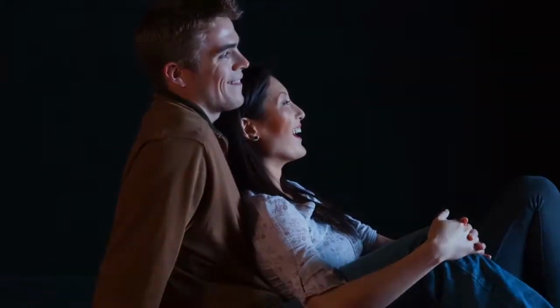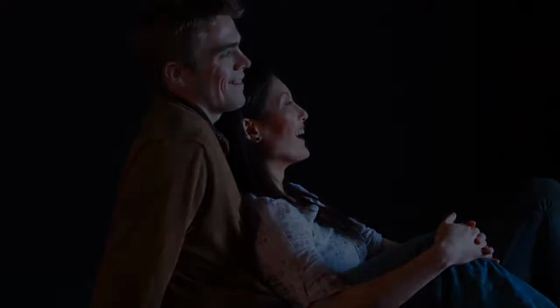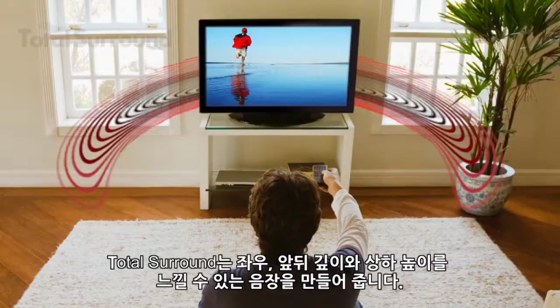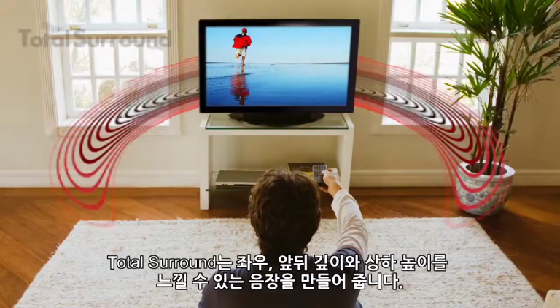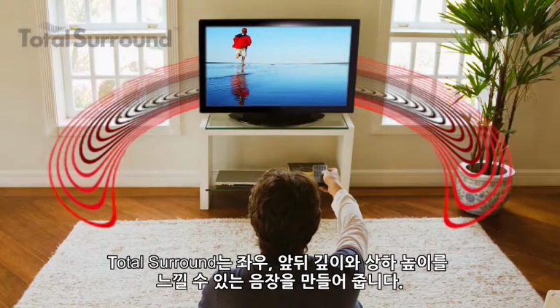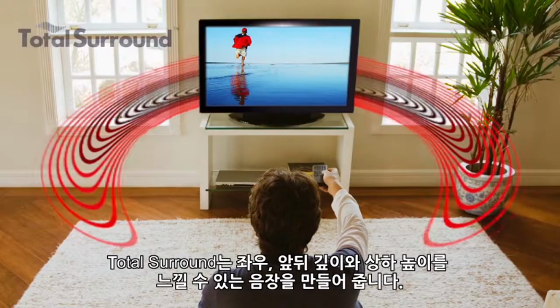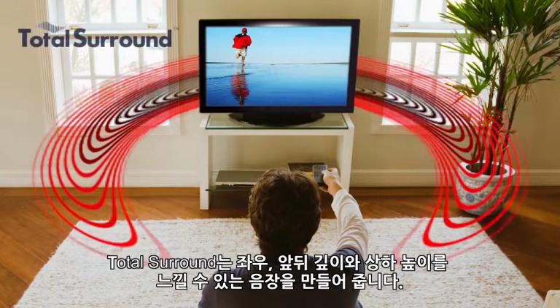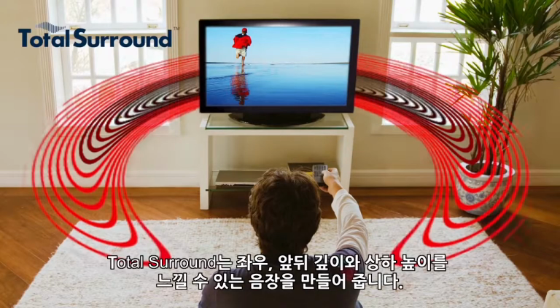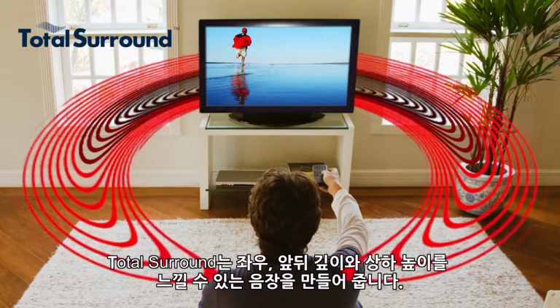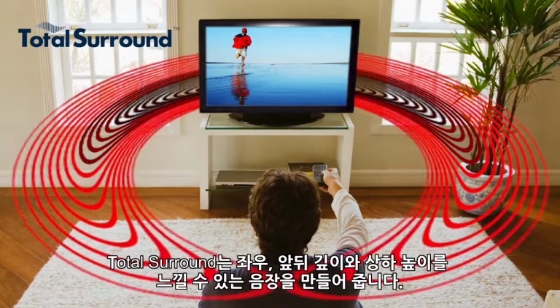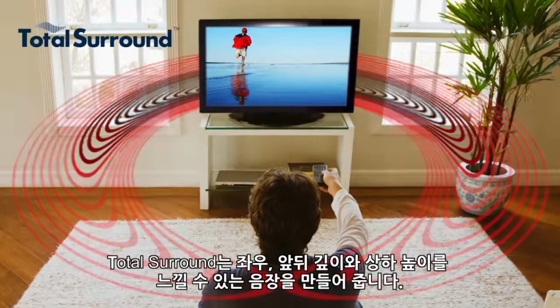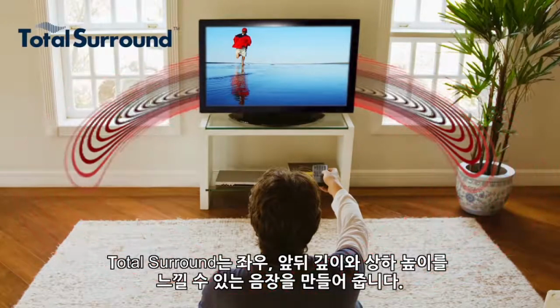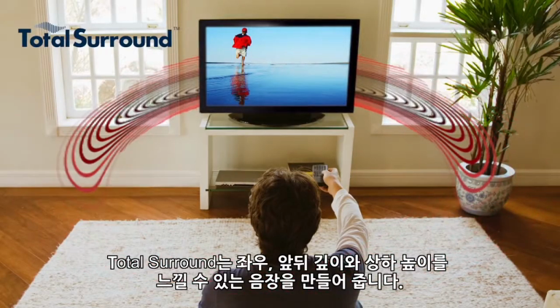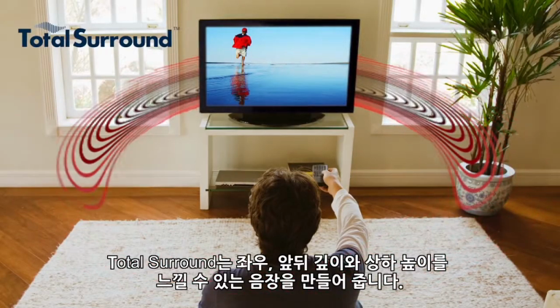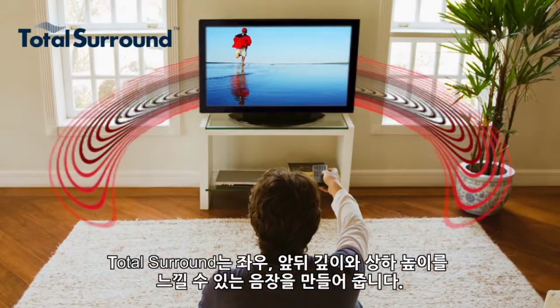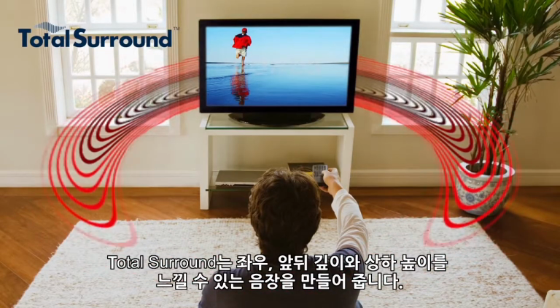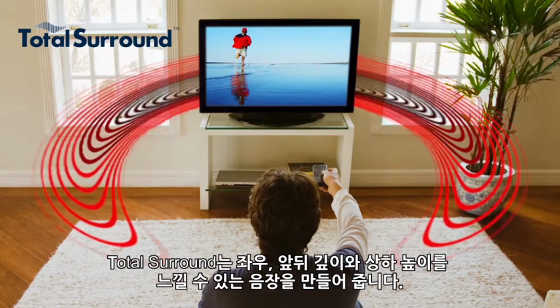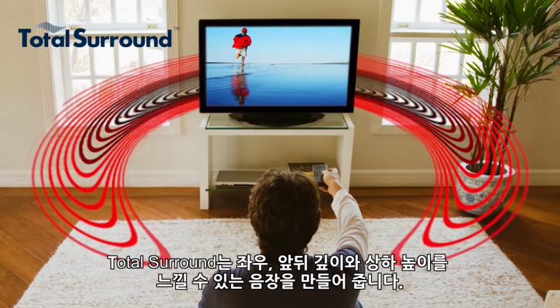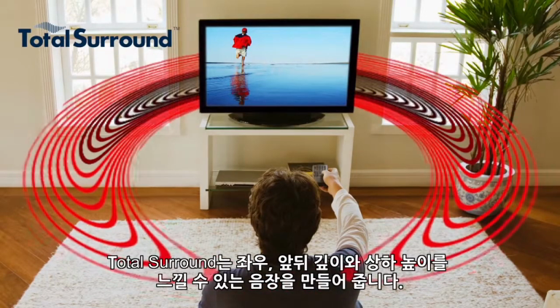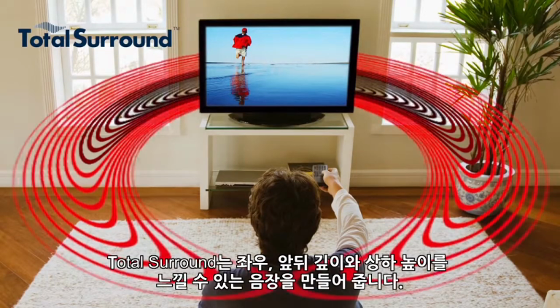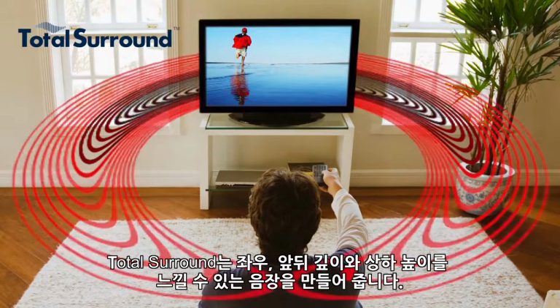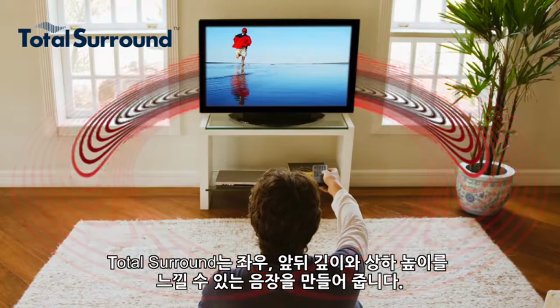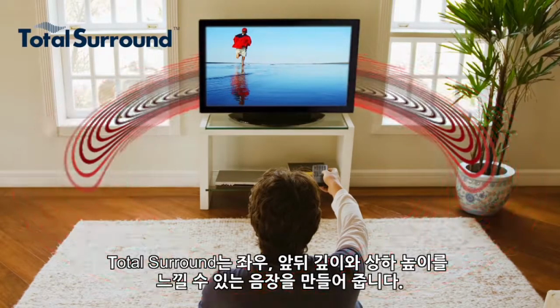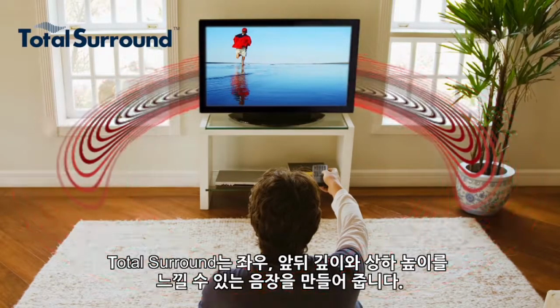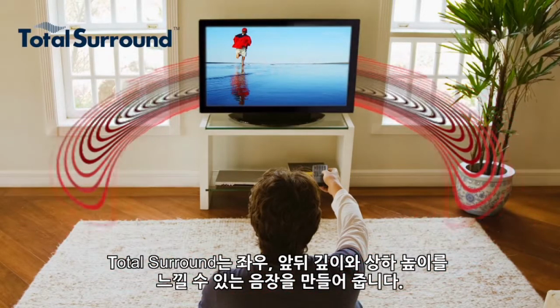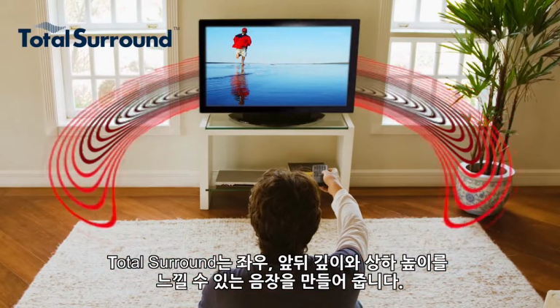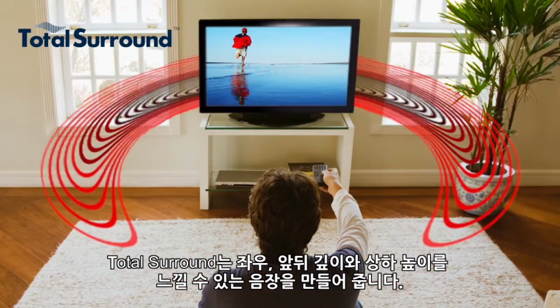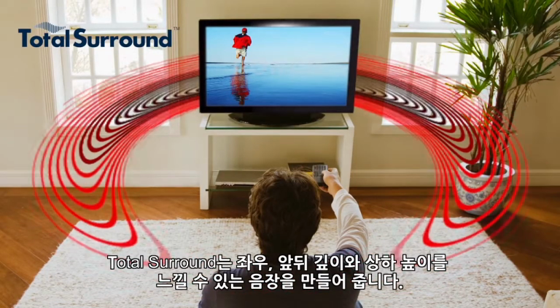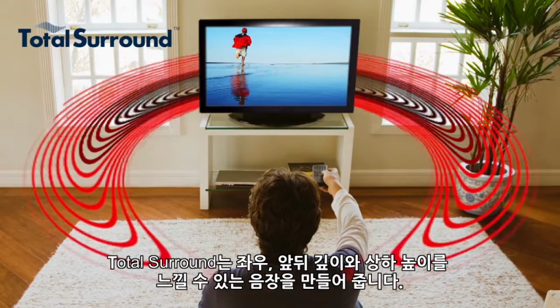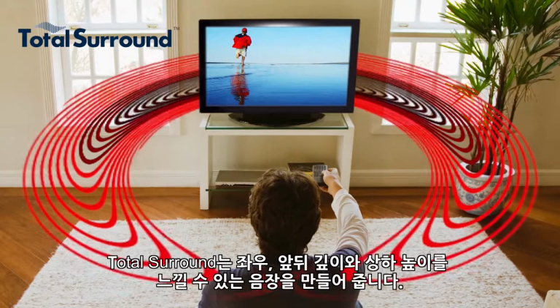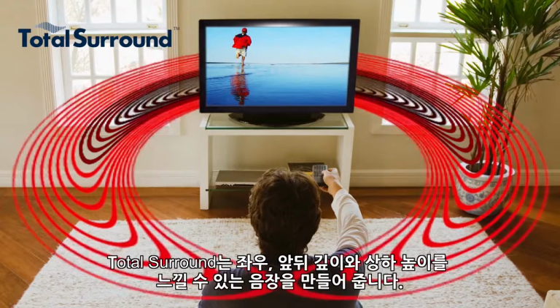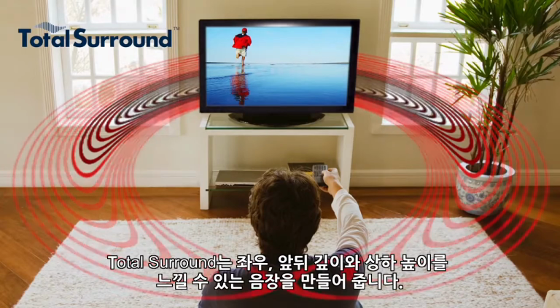Total Surround creates an immersive surround sound experience, making sounds appear beside, behind, and above you.